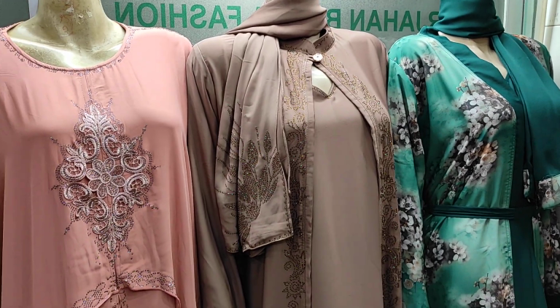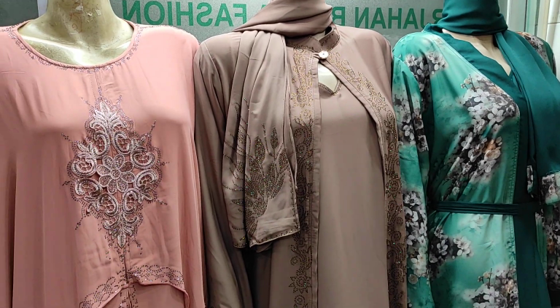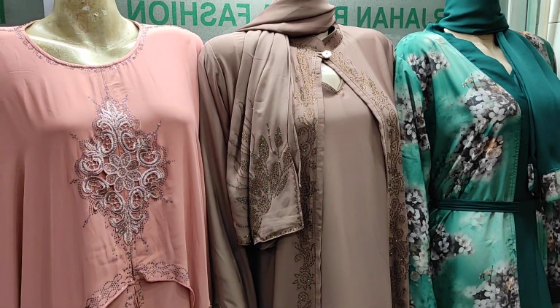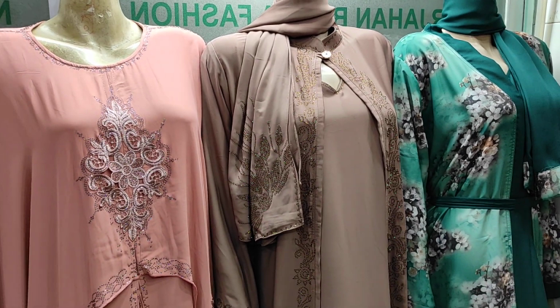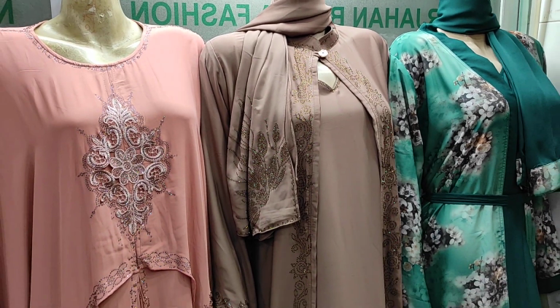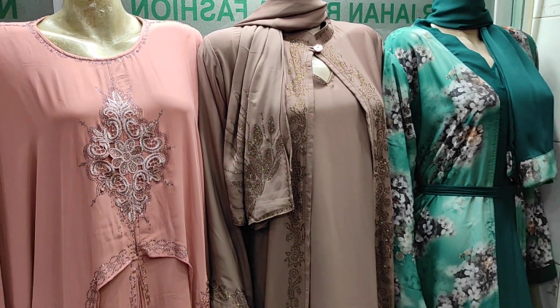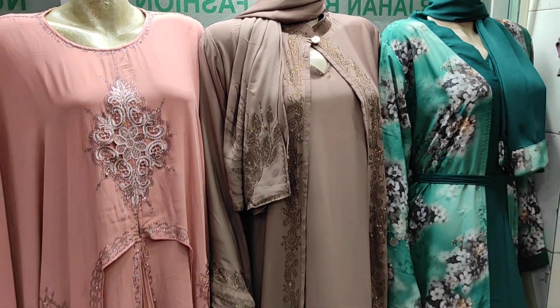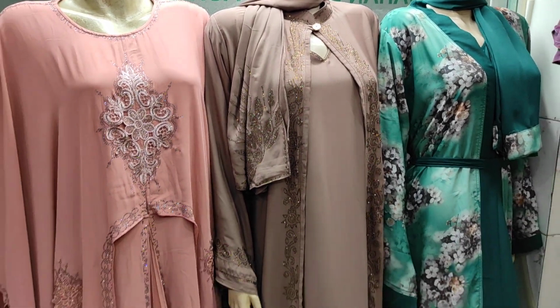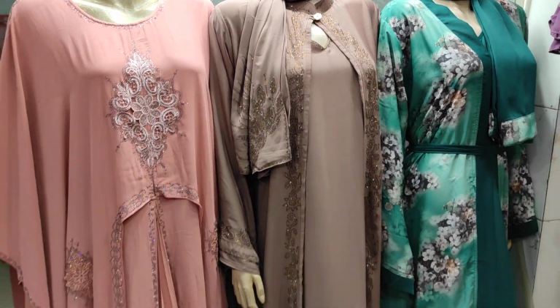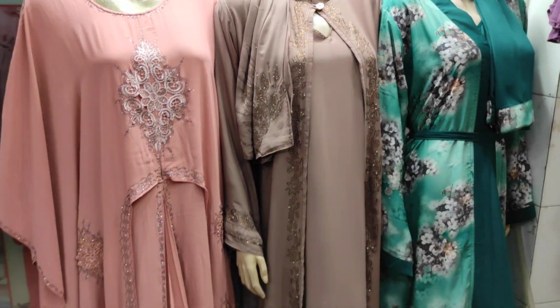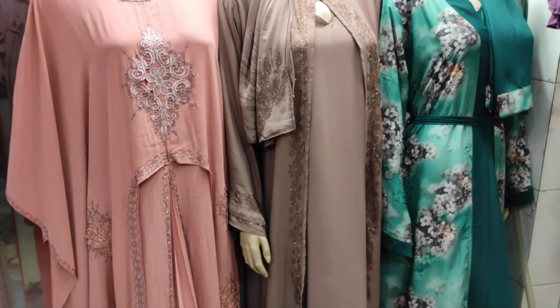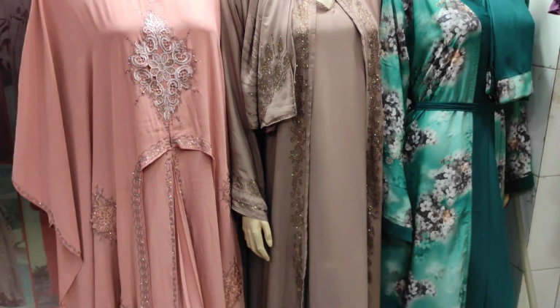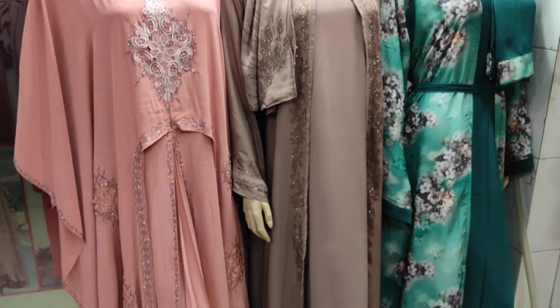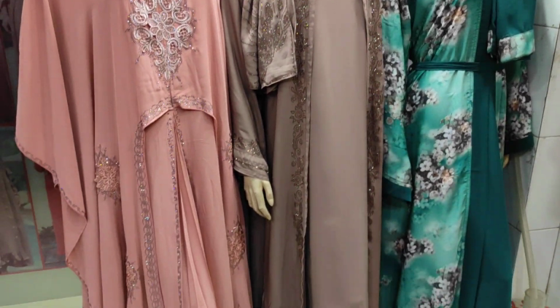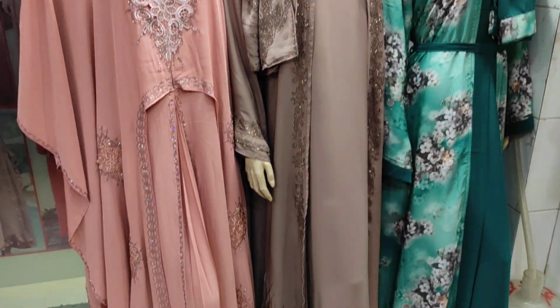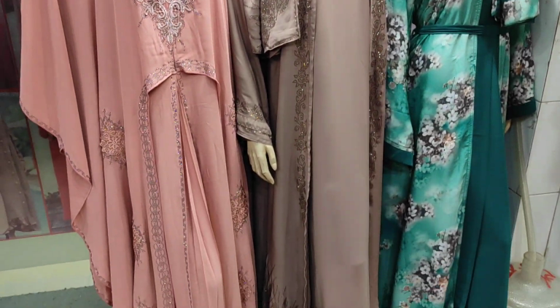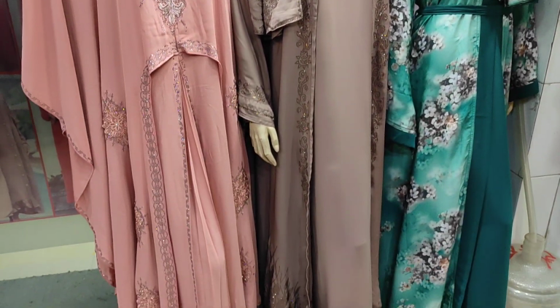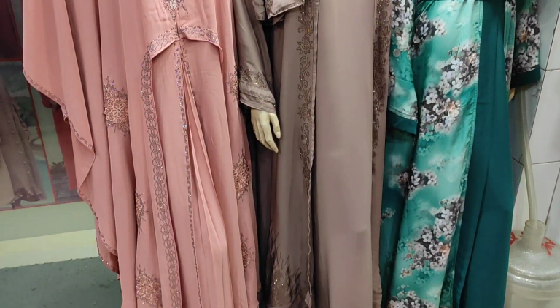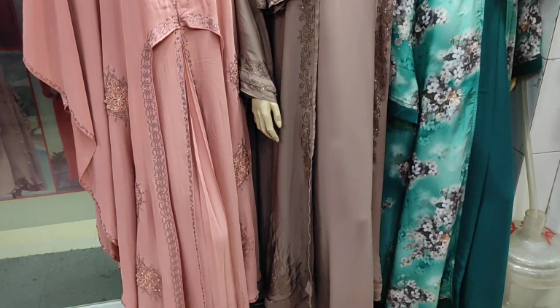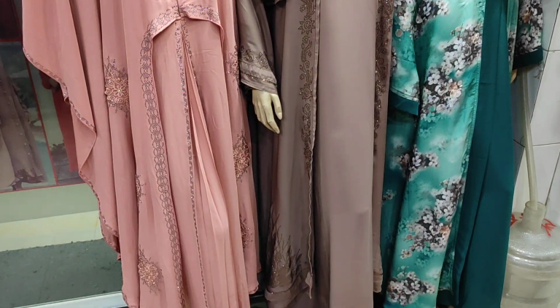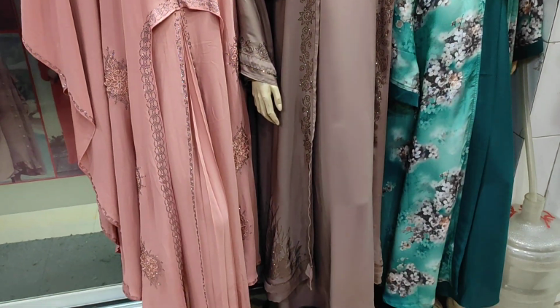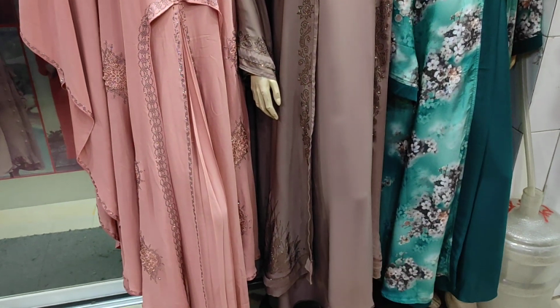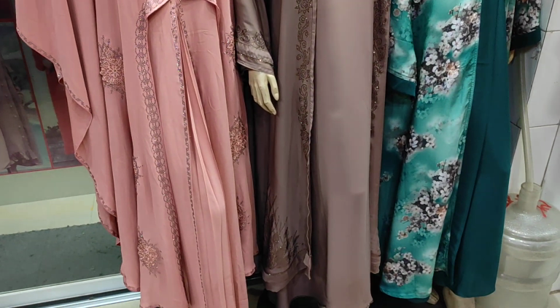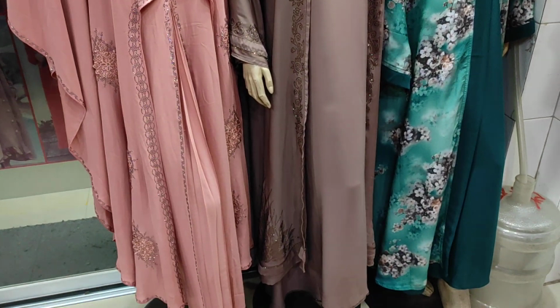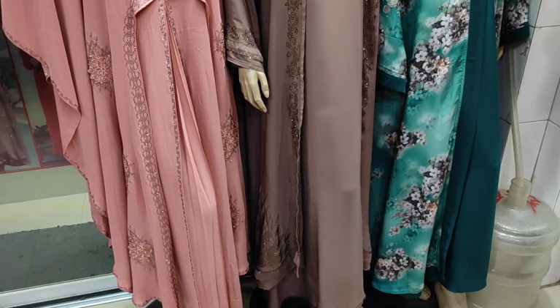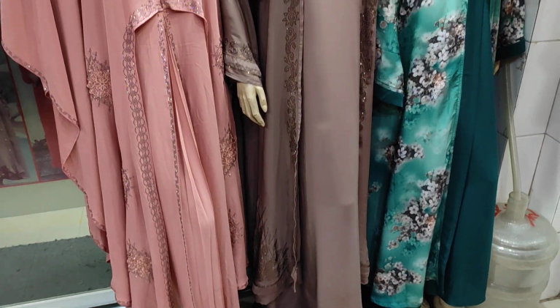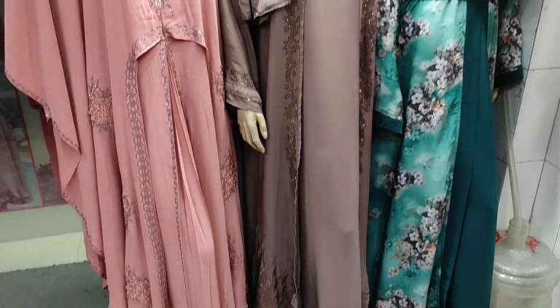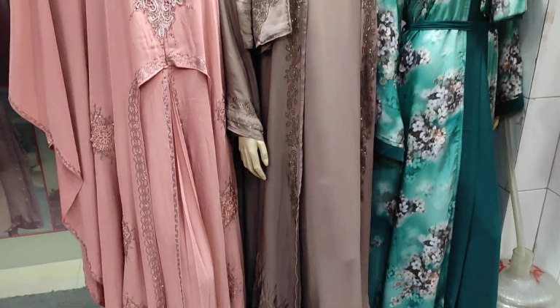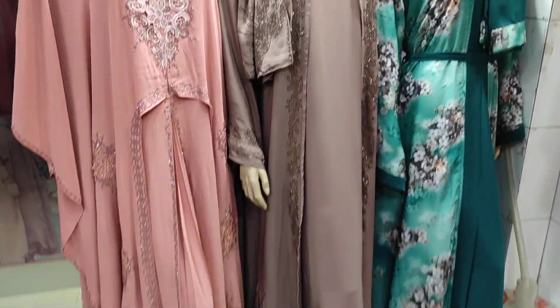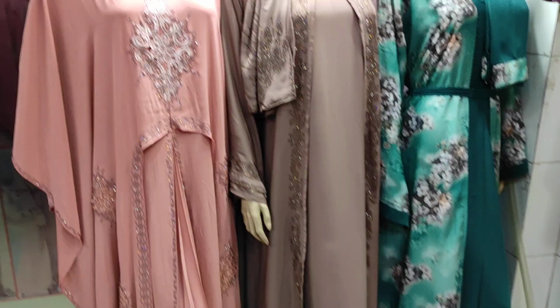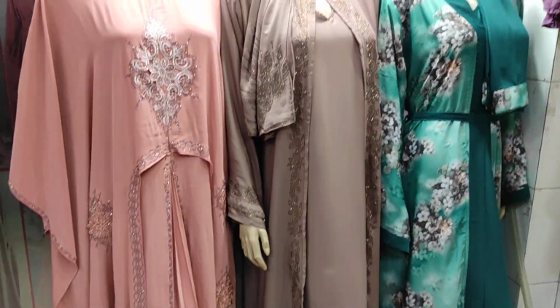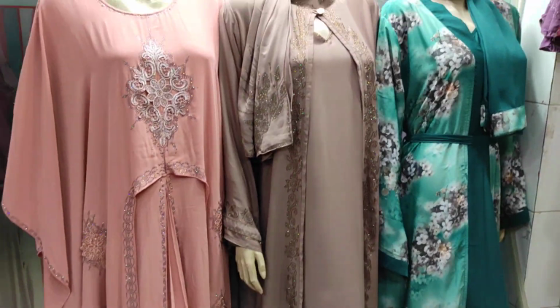Assalamualaikum, welcome back to my channel. I am RITIS vlog.